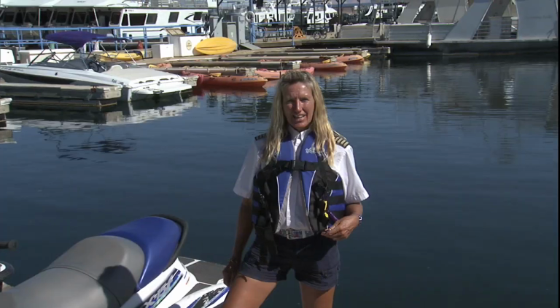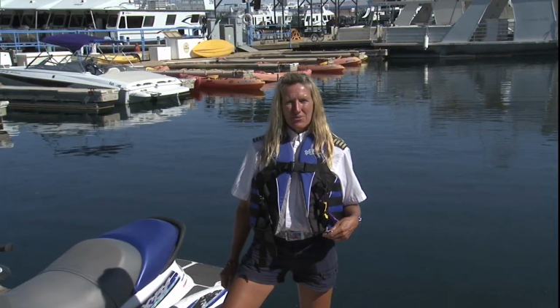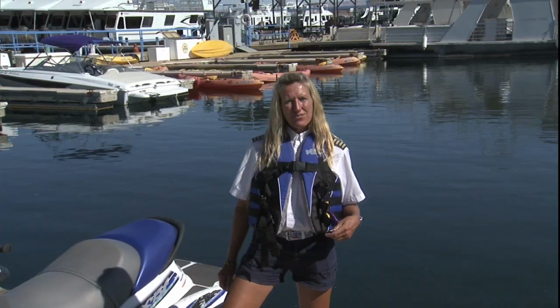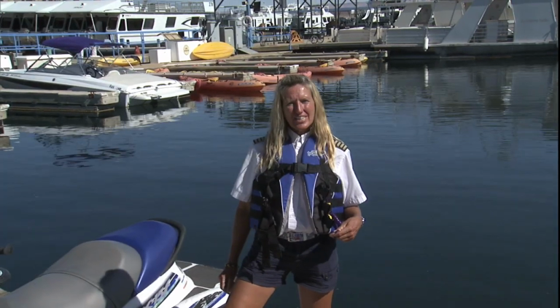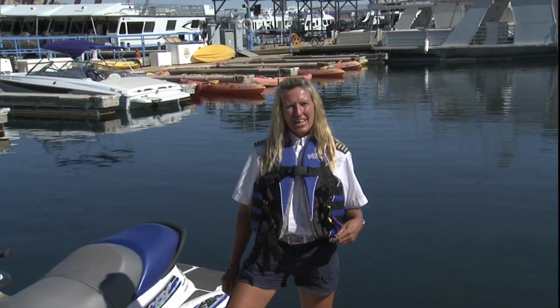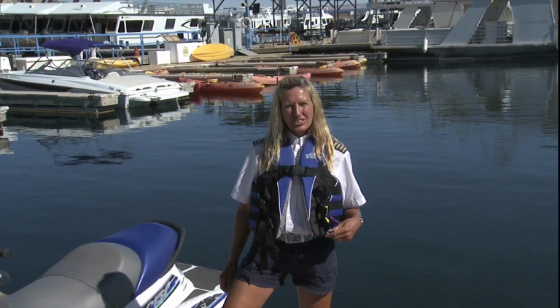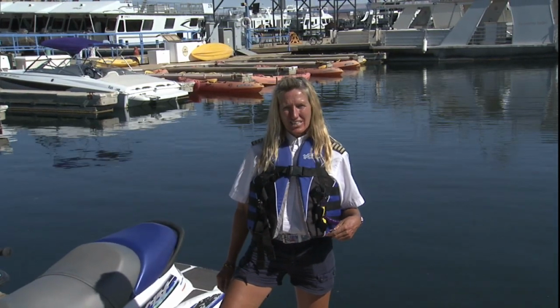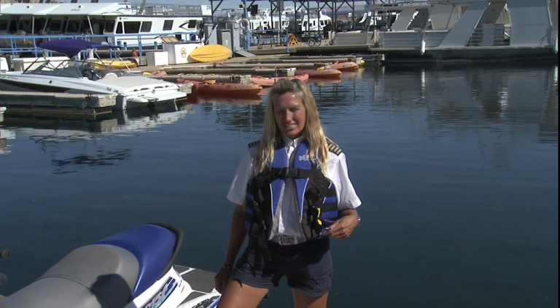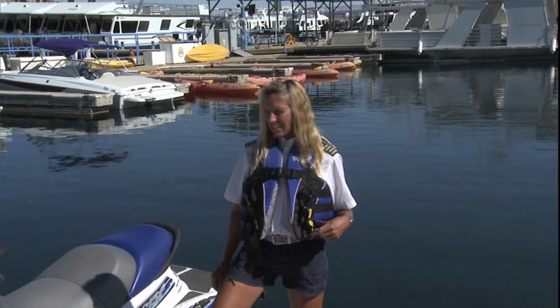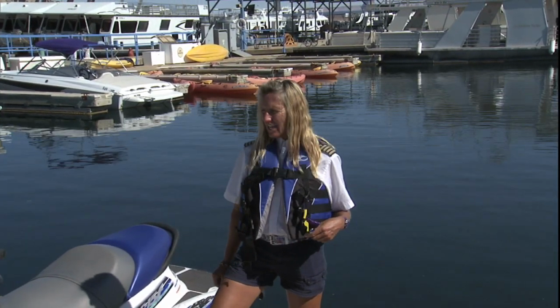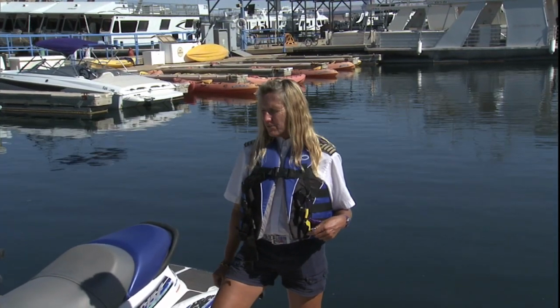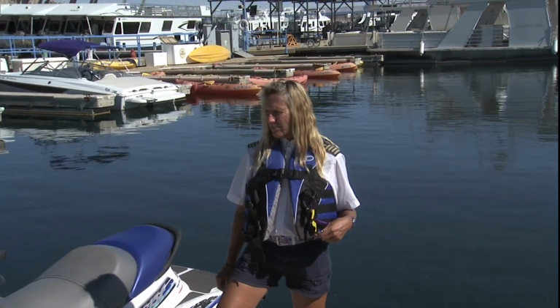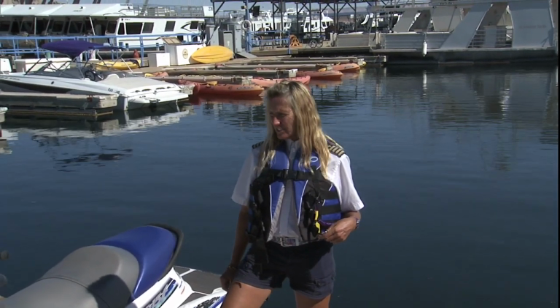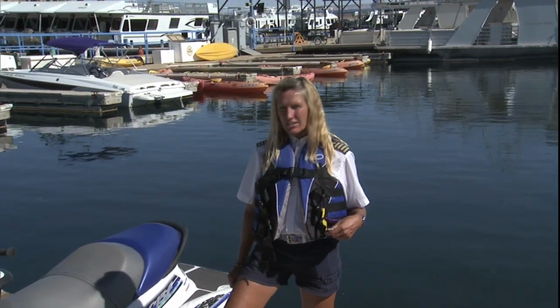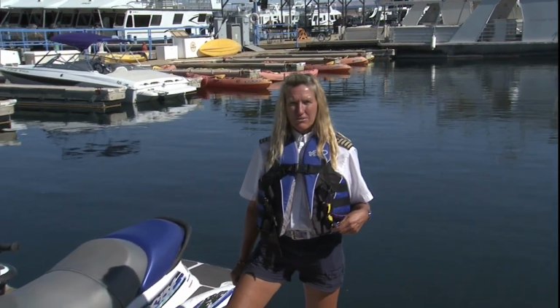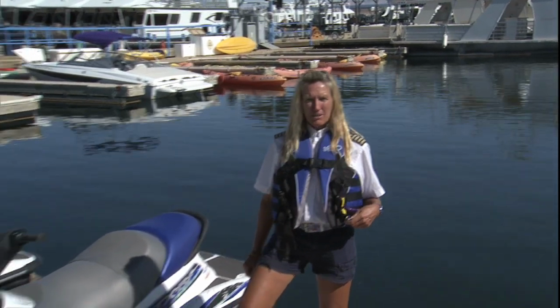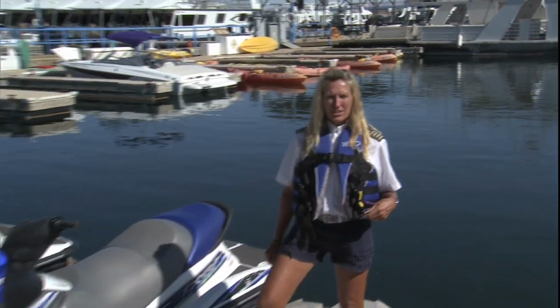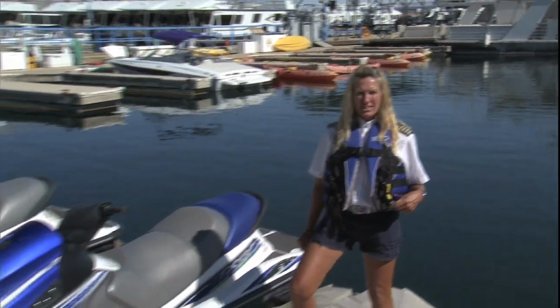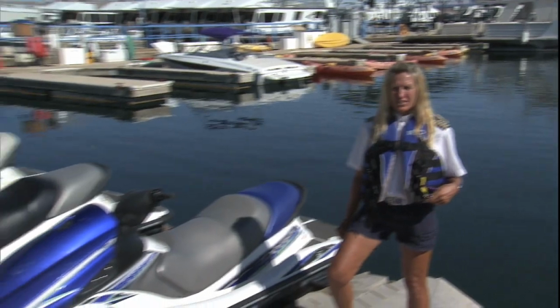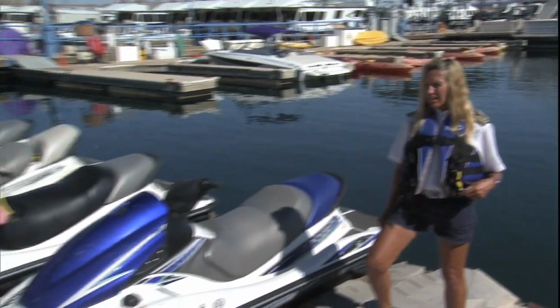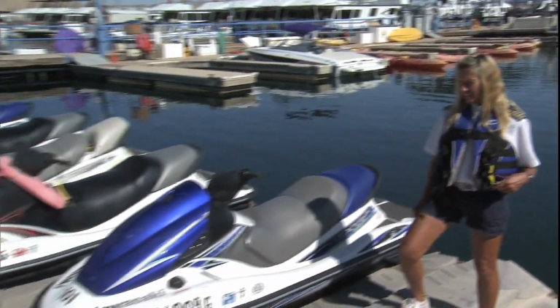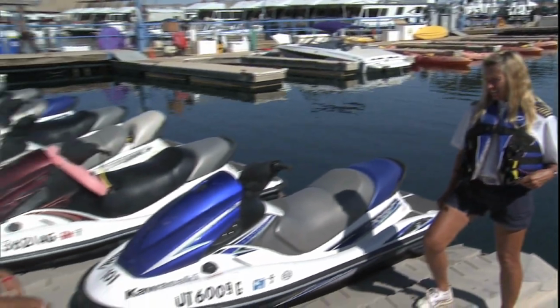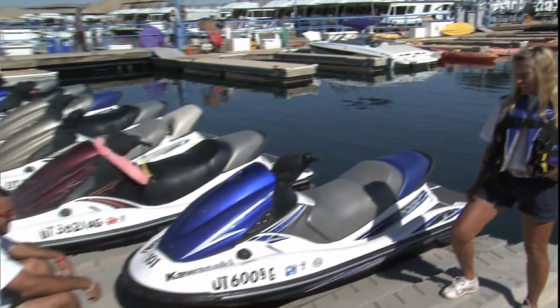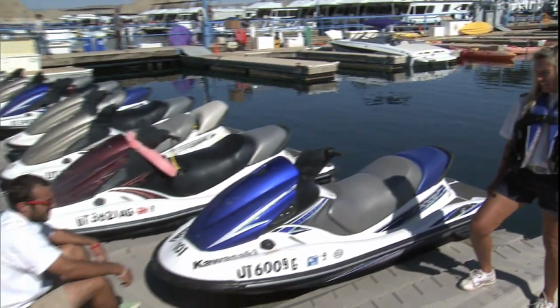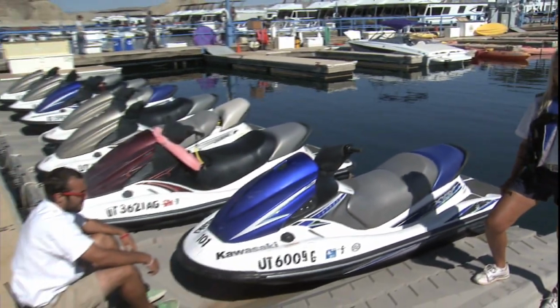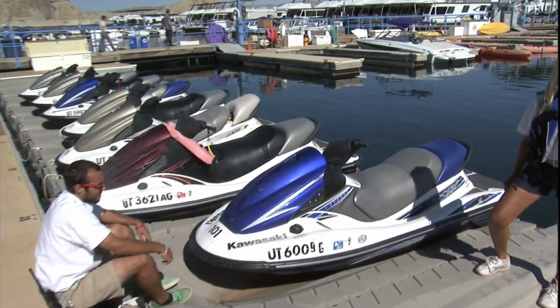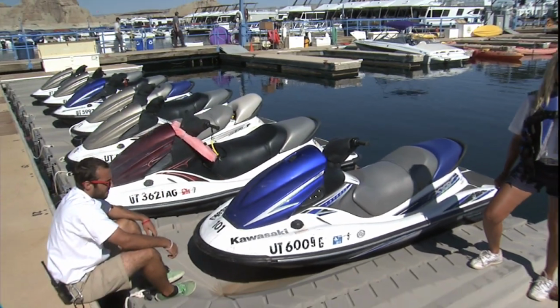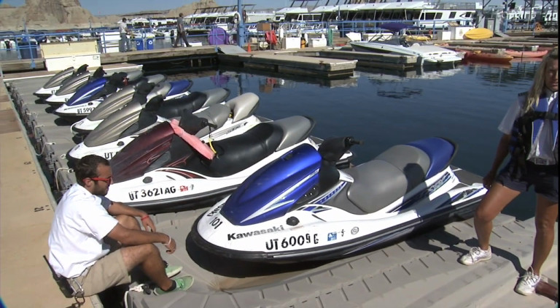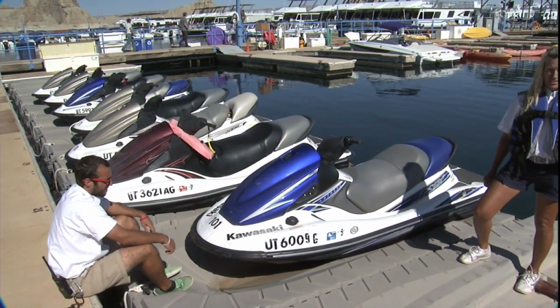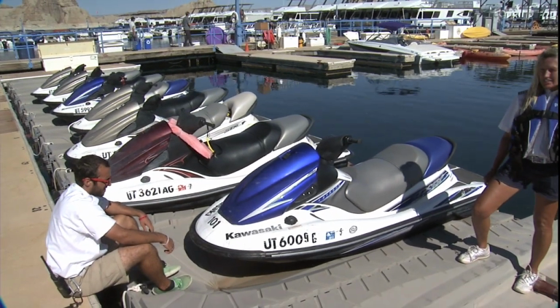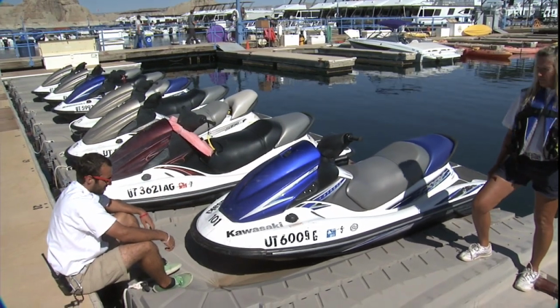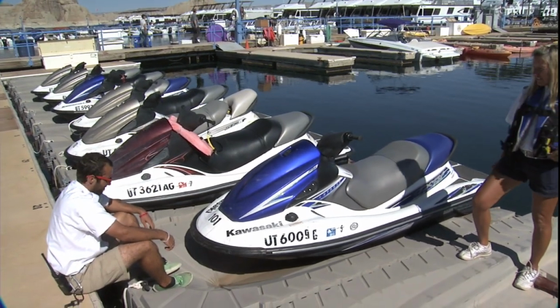Now when you're ready to launch your jet ski, we have an instructor that will help you get it off the dock. Then you can start it once it's in the water.